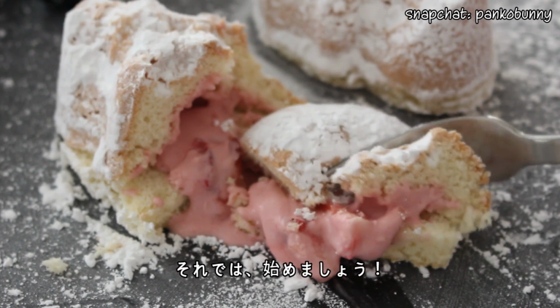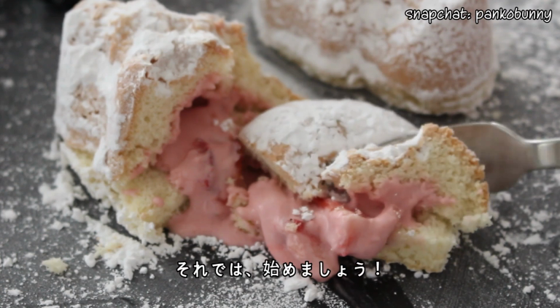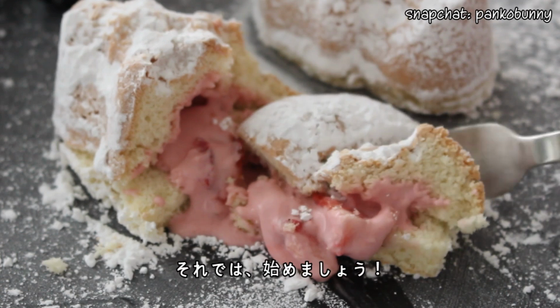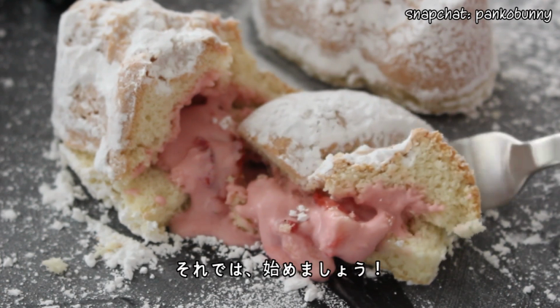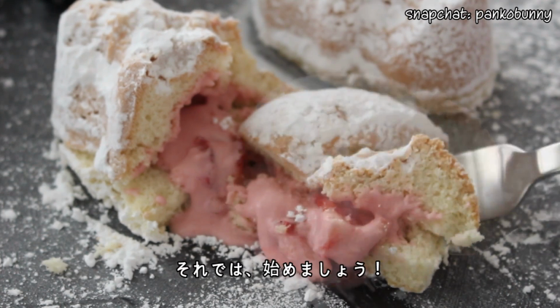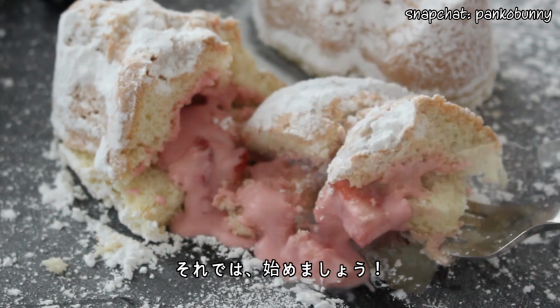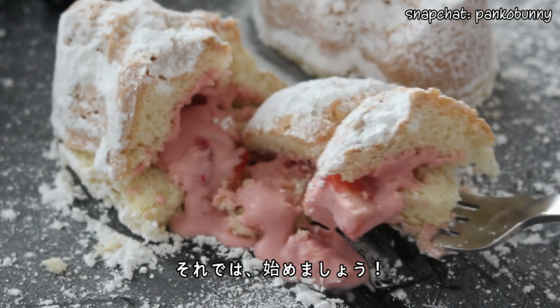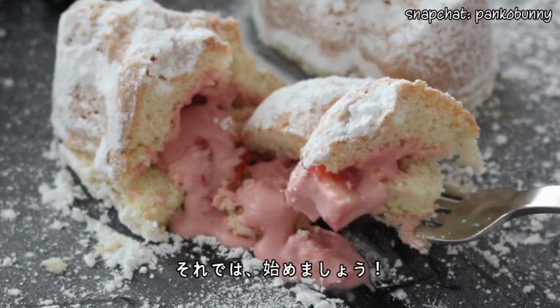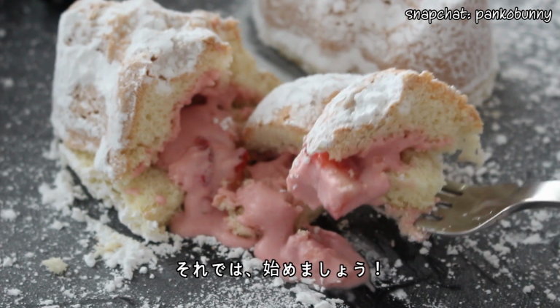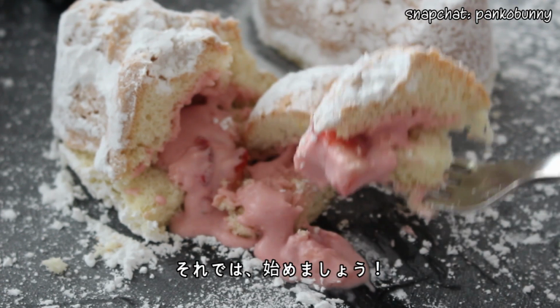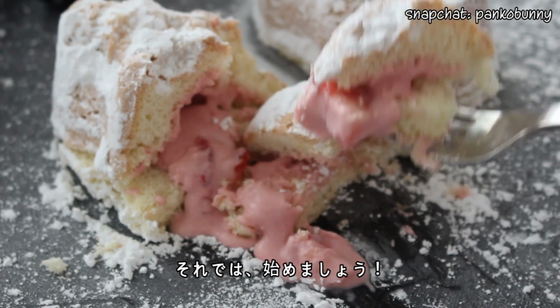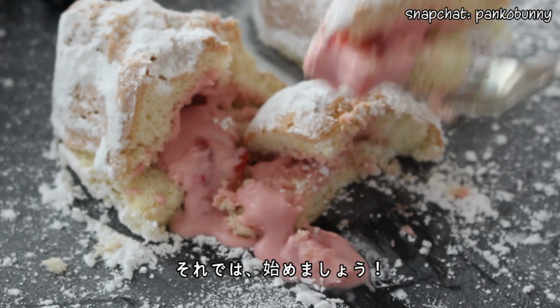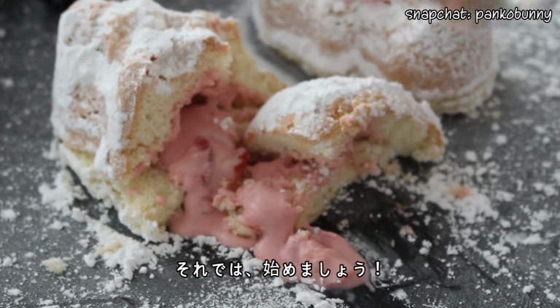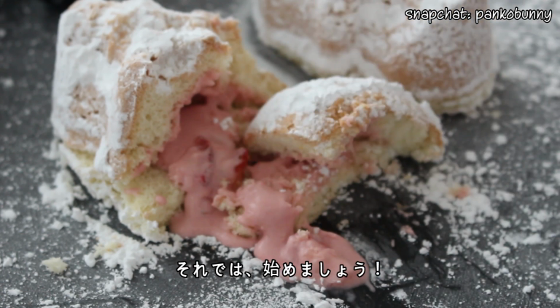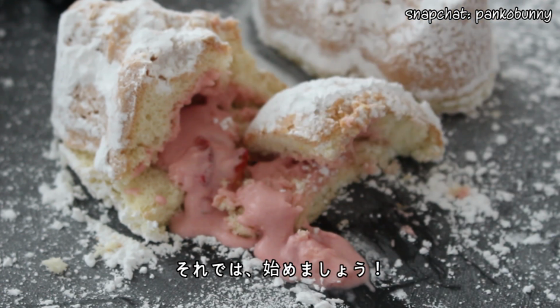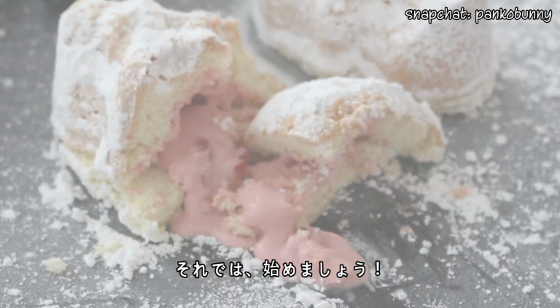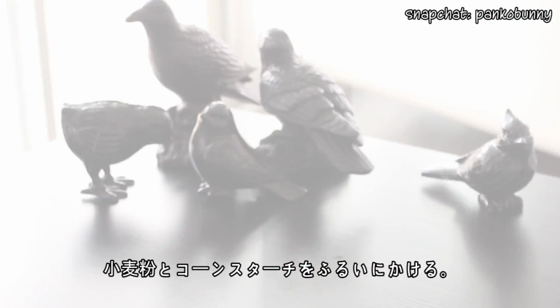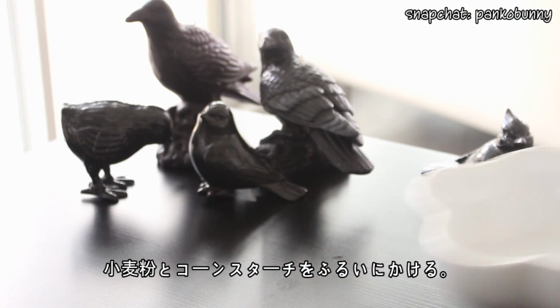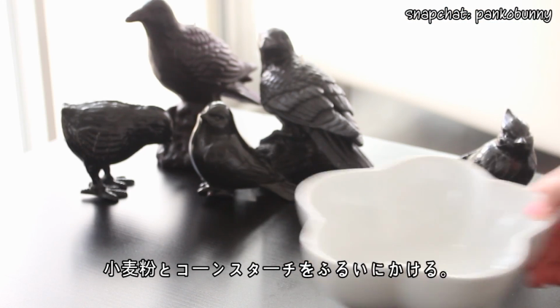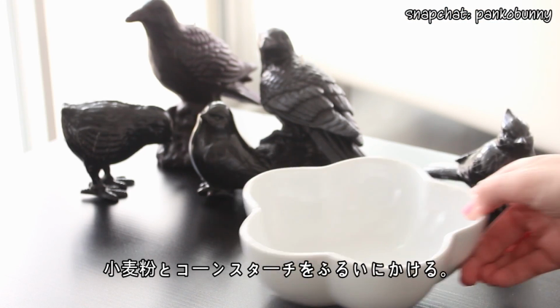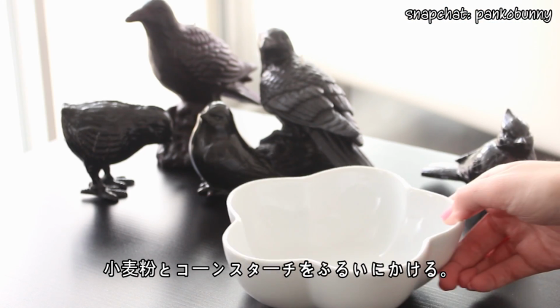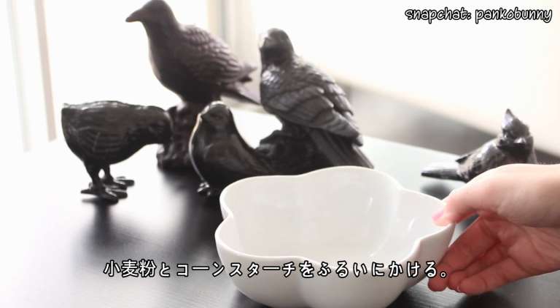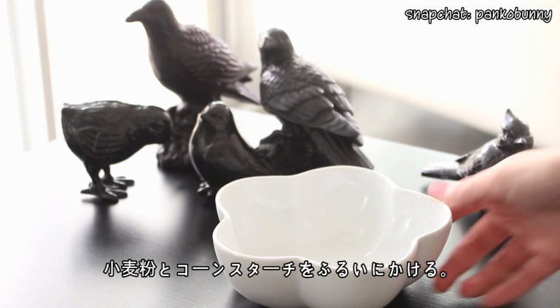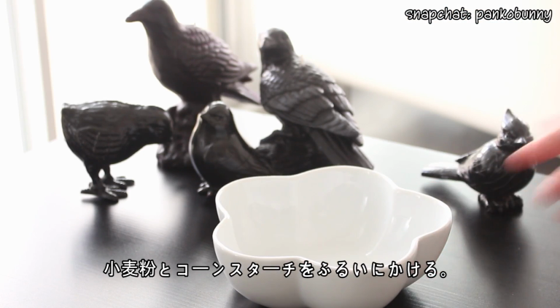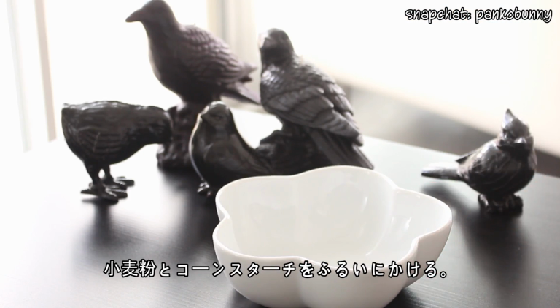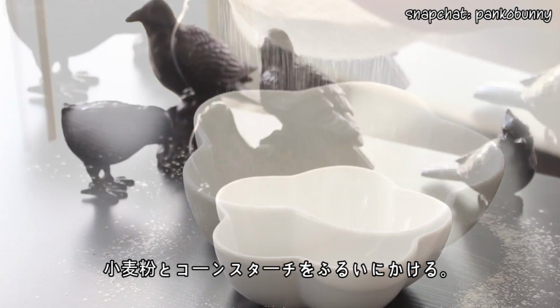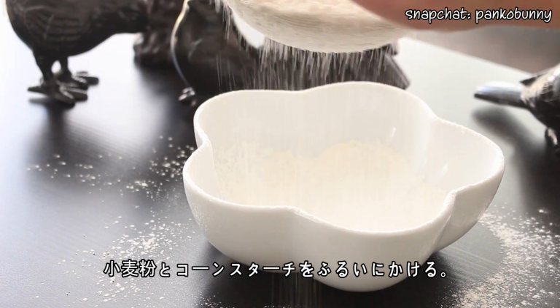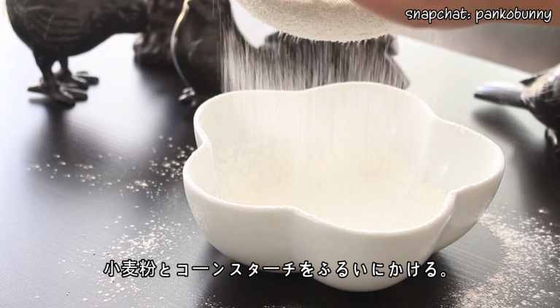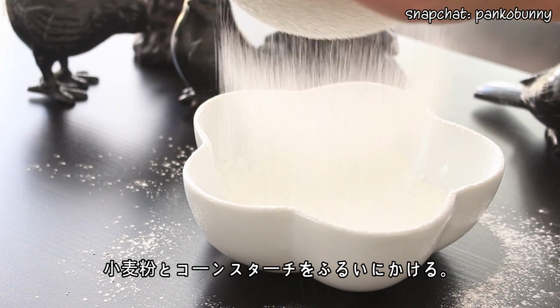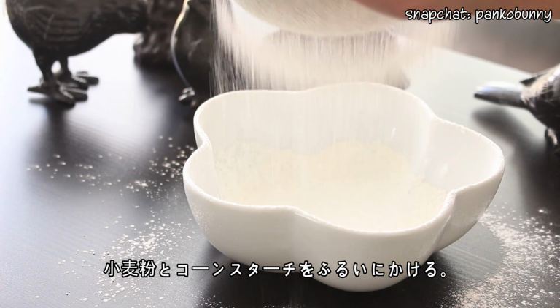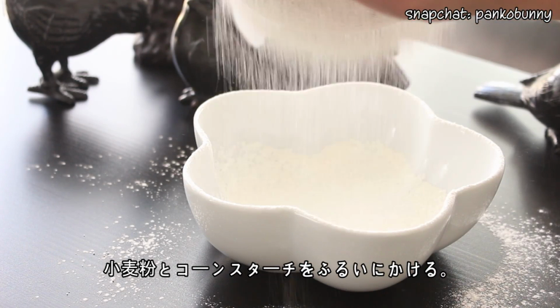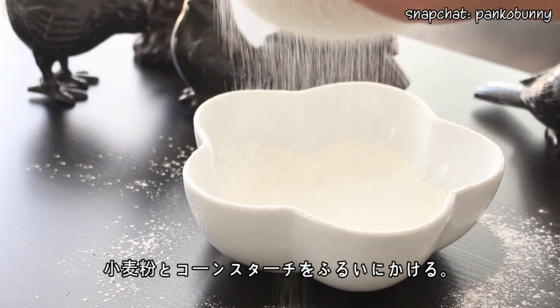So let's get started. First, what you want to do is sift together the flour and corn starch.